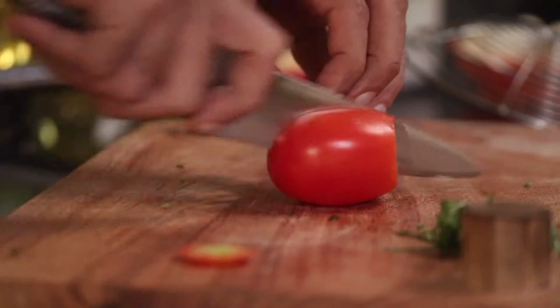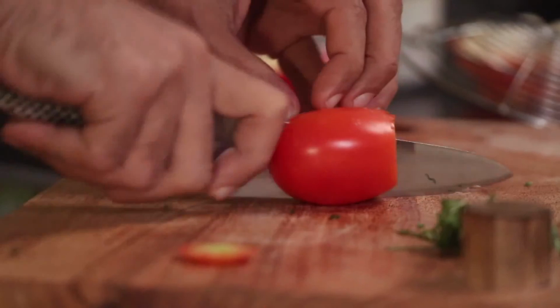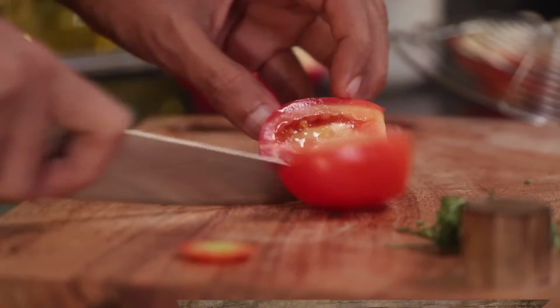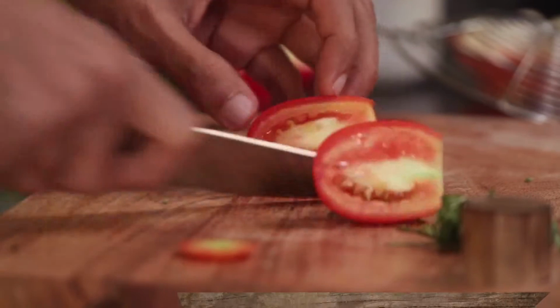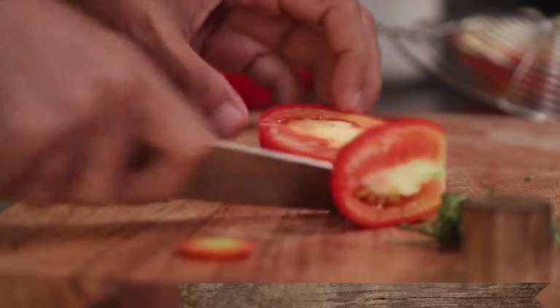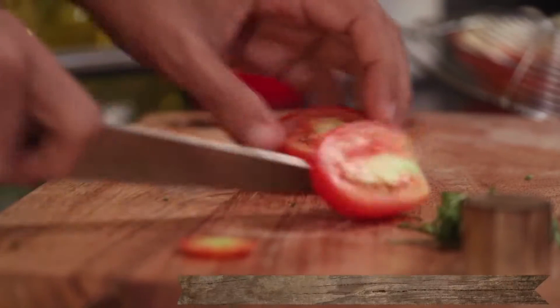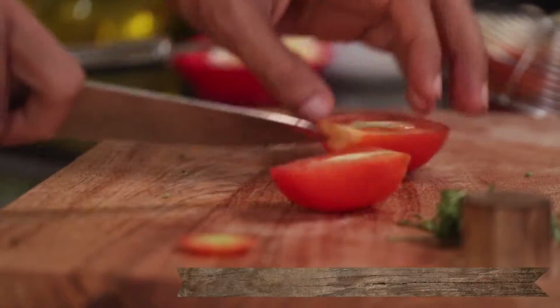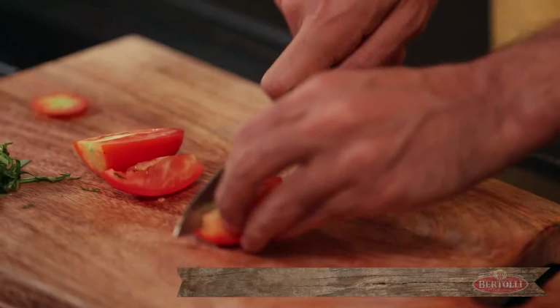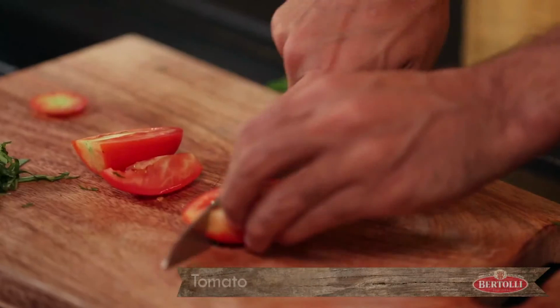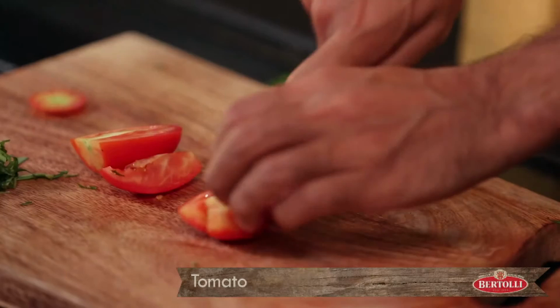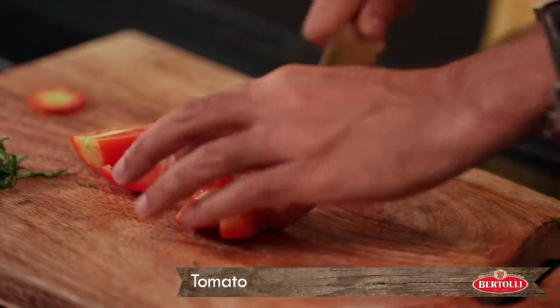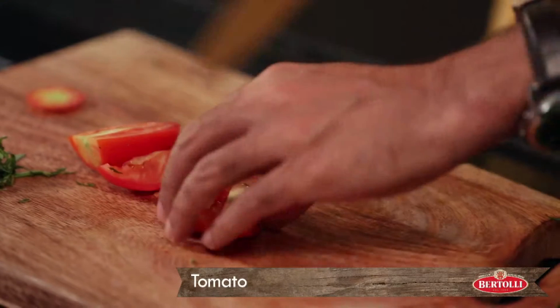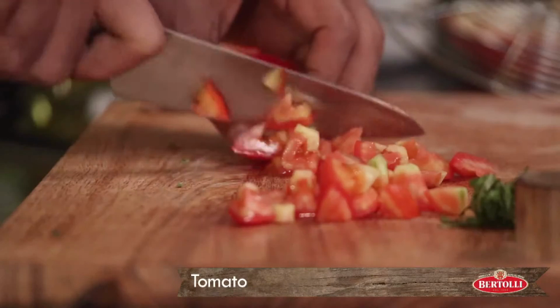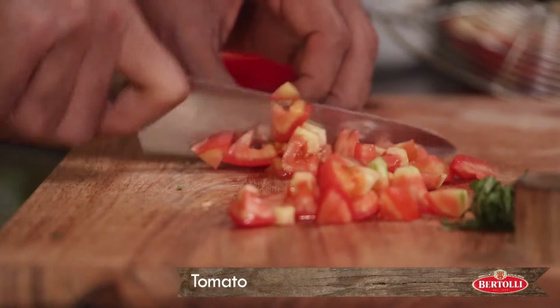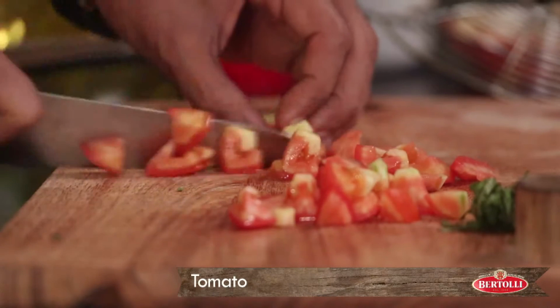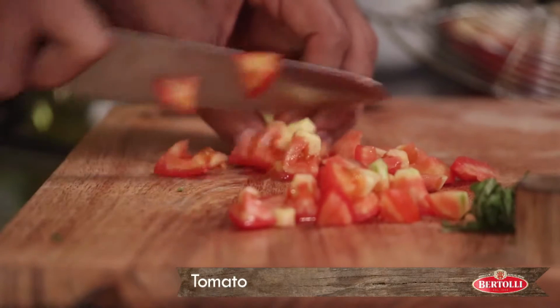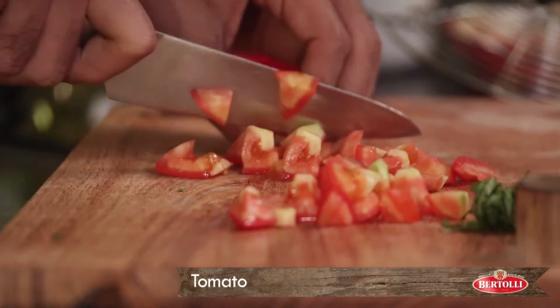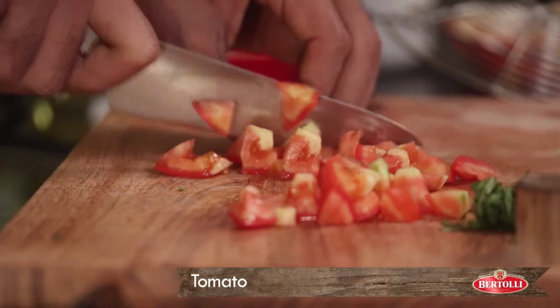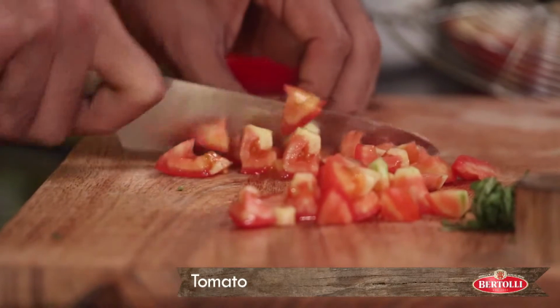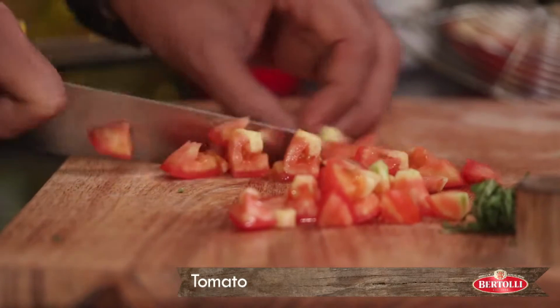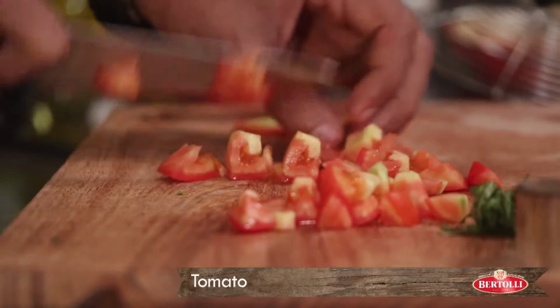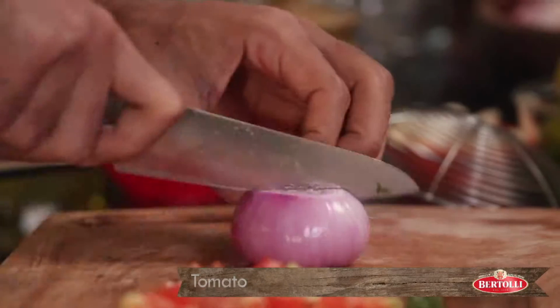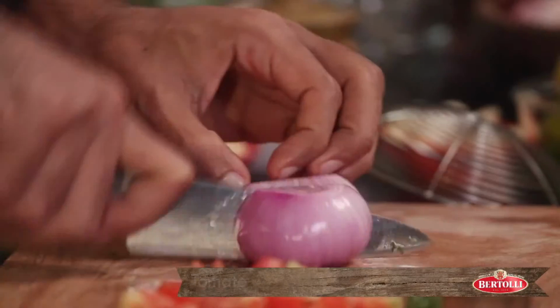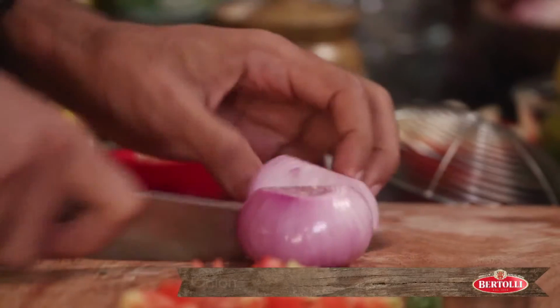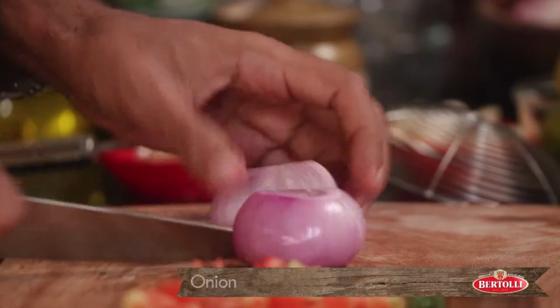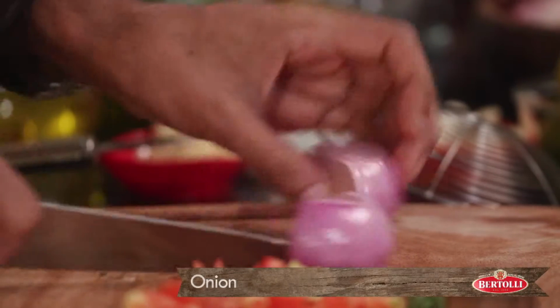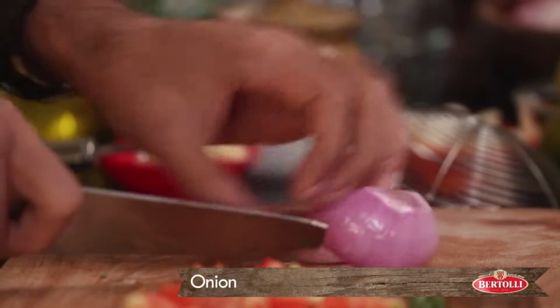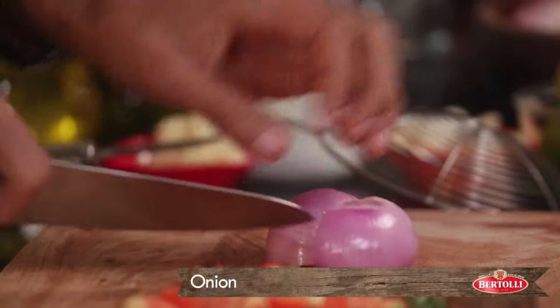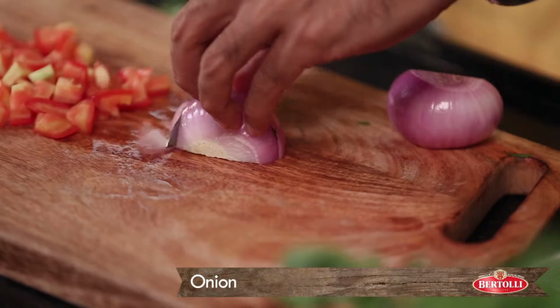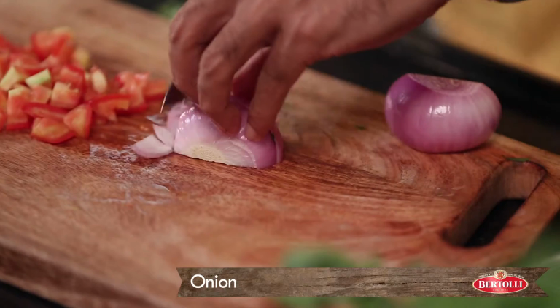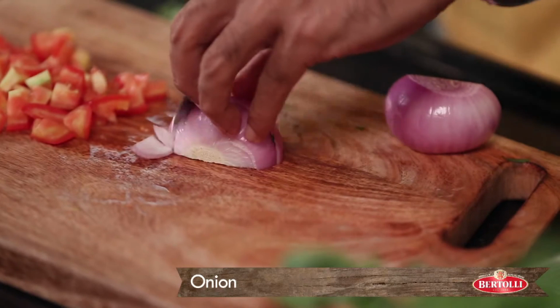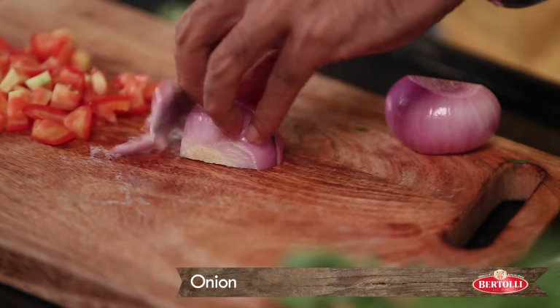Basil and tomatoes are like husband and wife. And we will also roughly chop the onions.